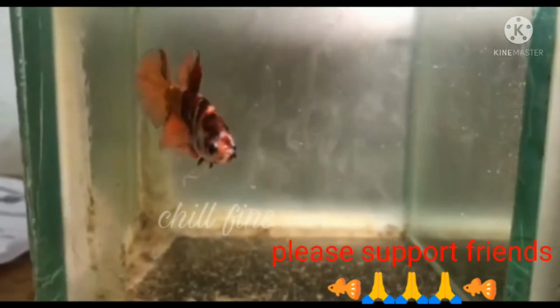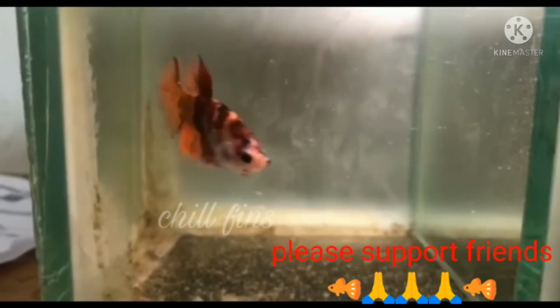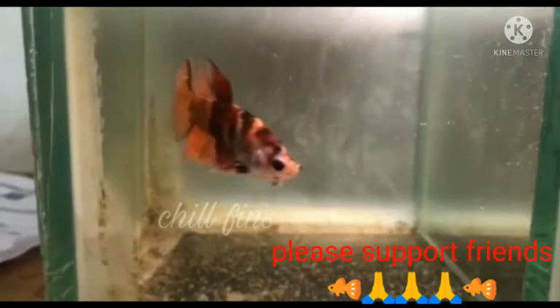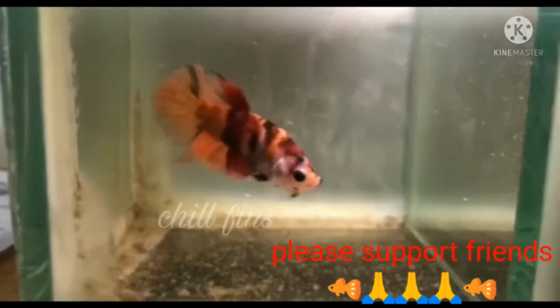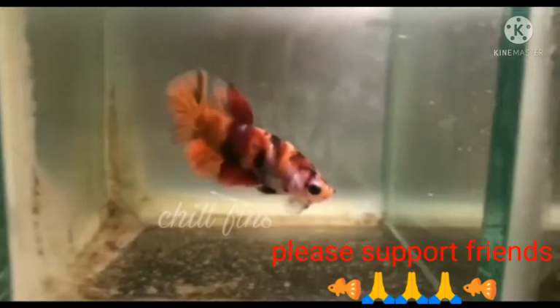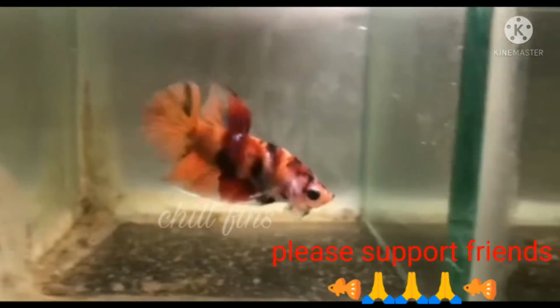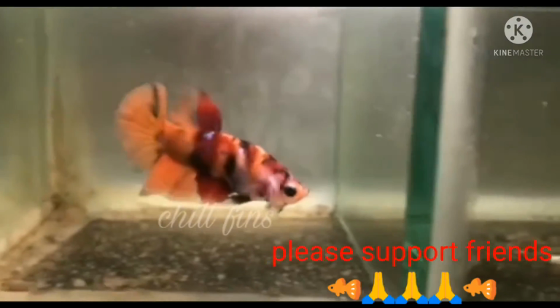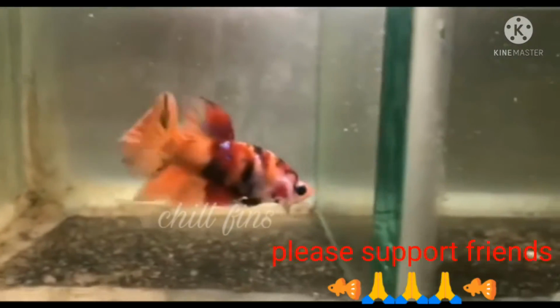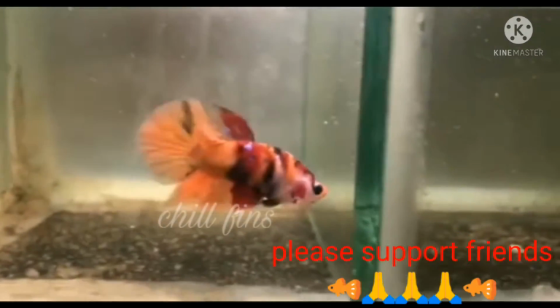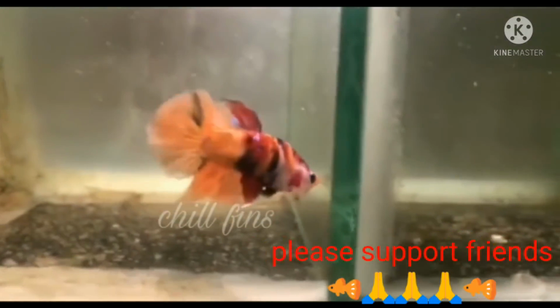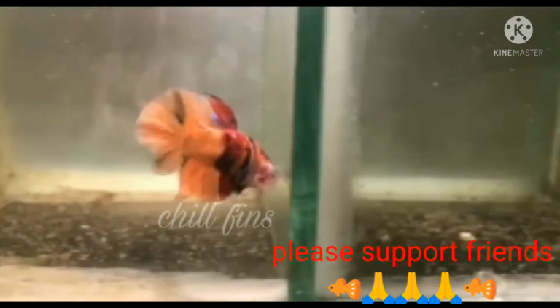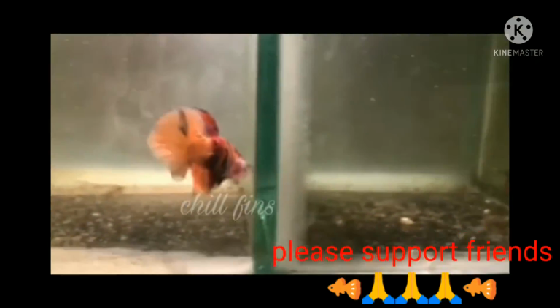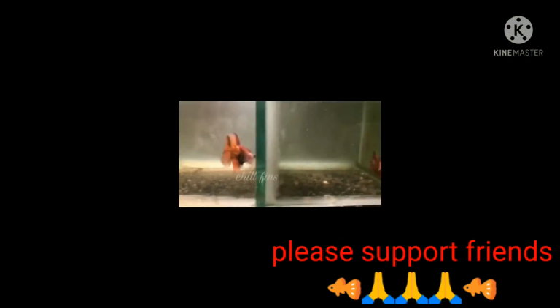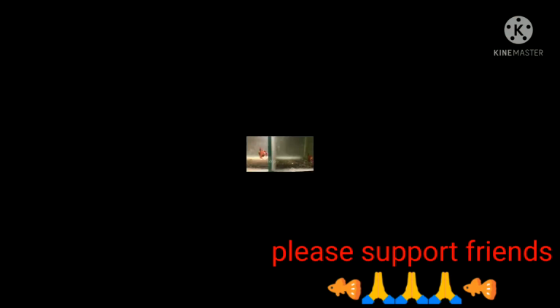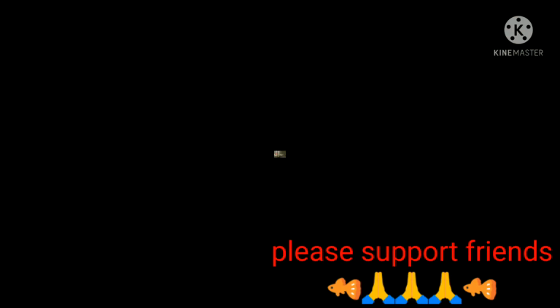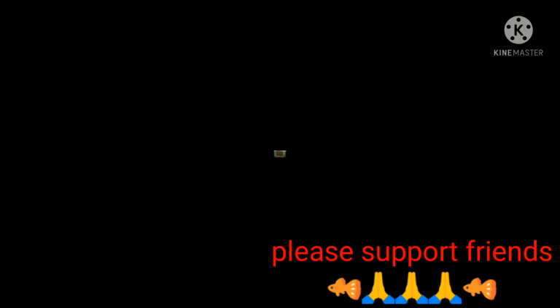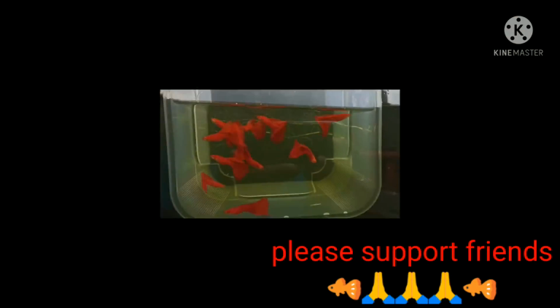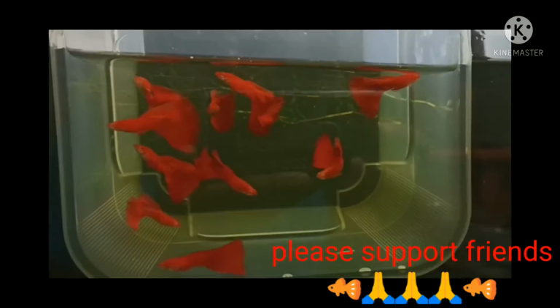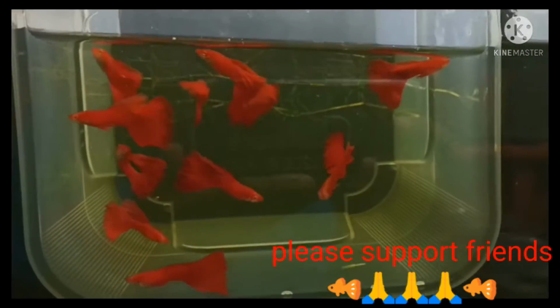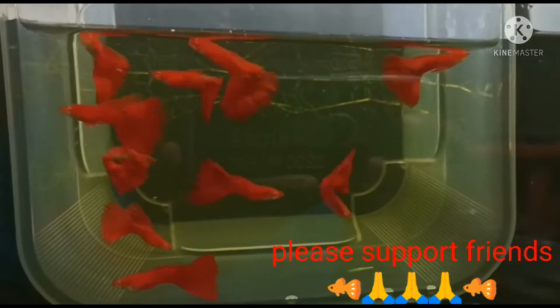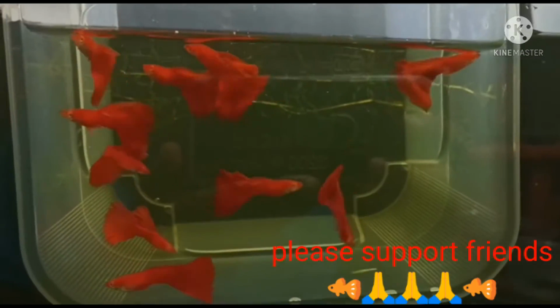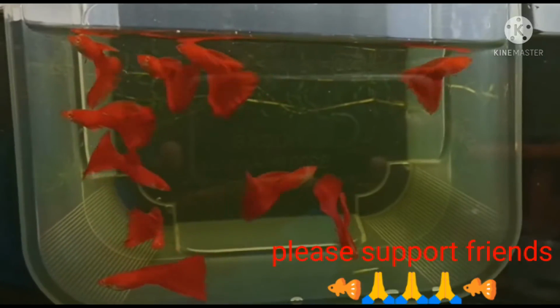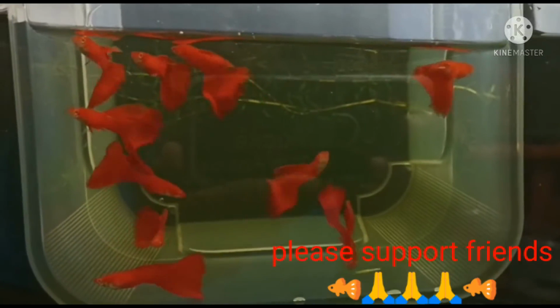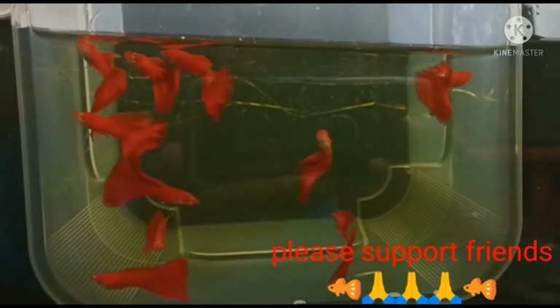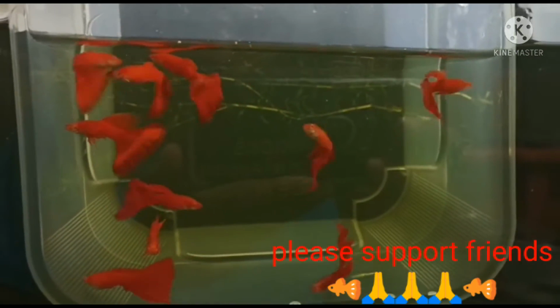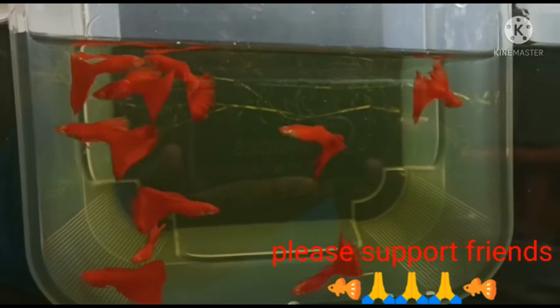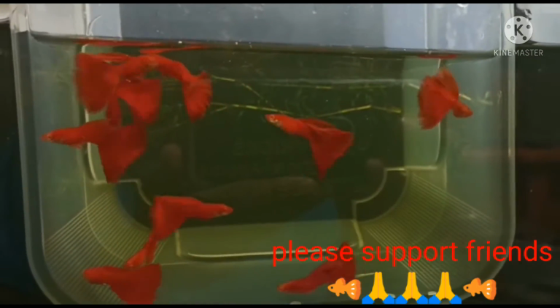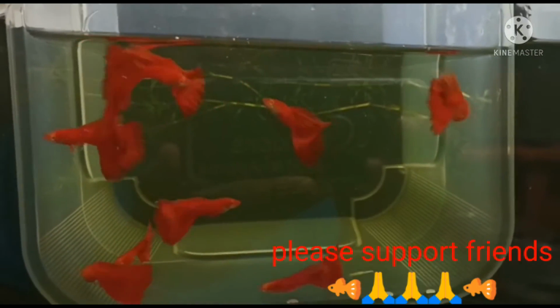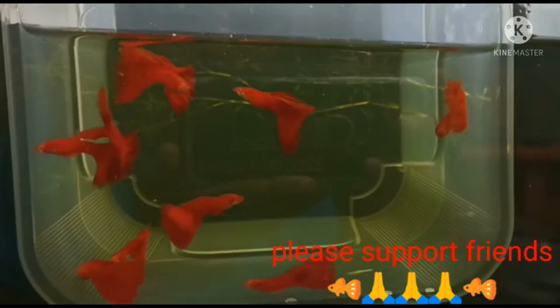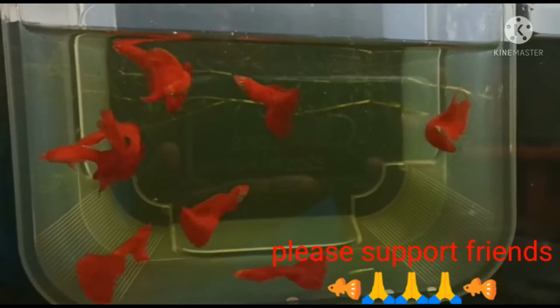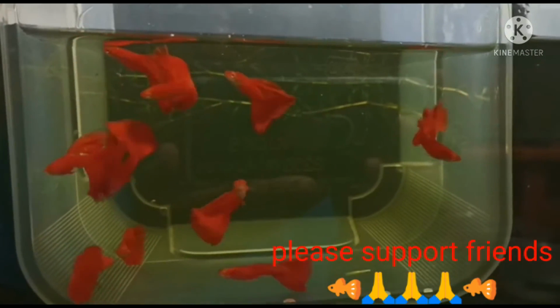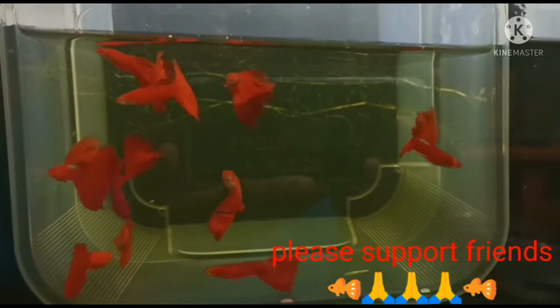Okay friends, next fish — you can see the red chili fish and red chili fish.